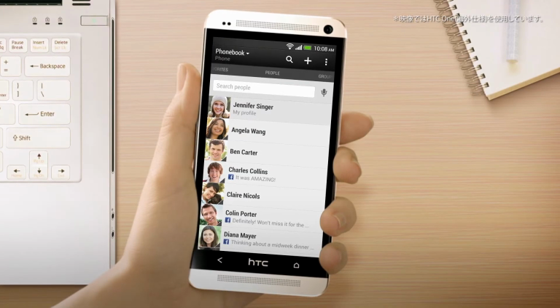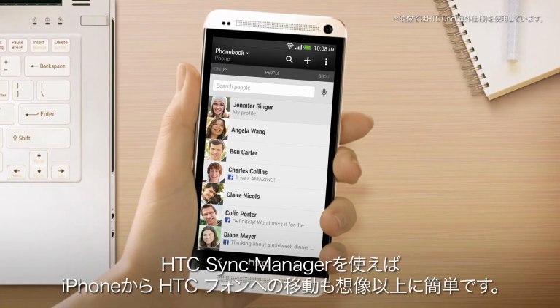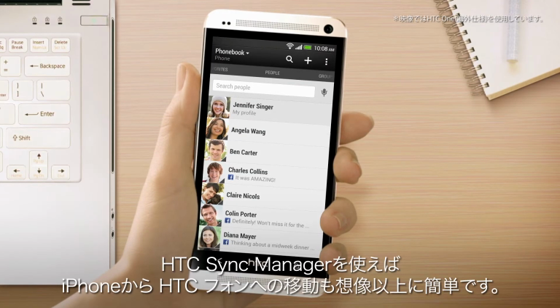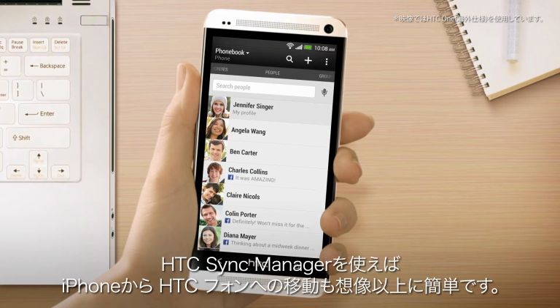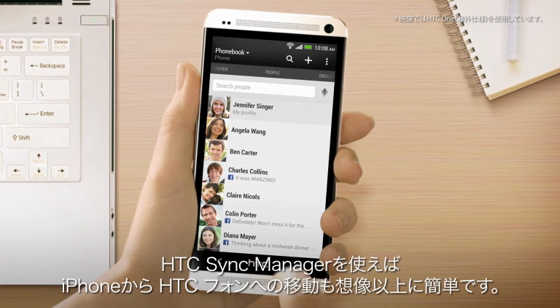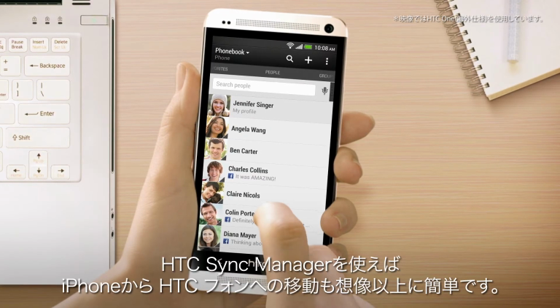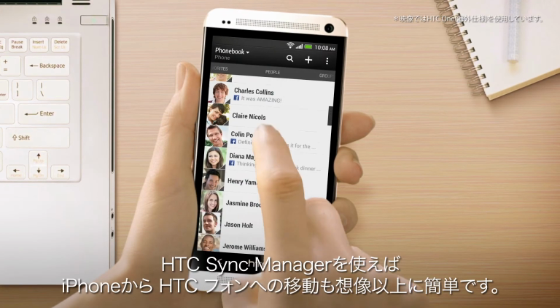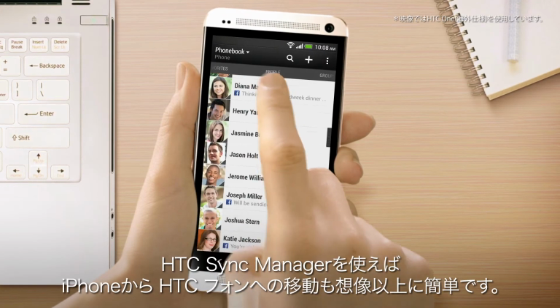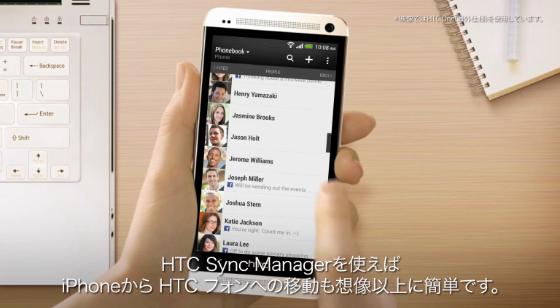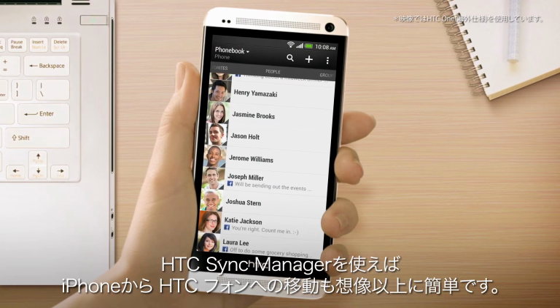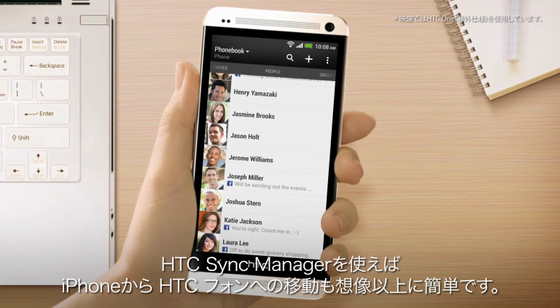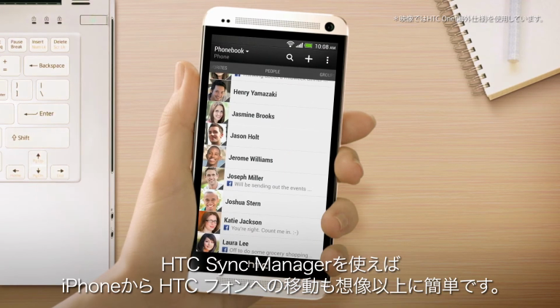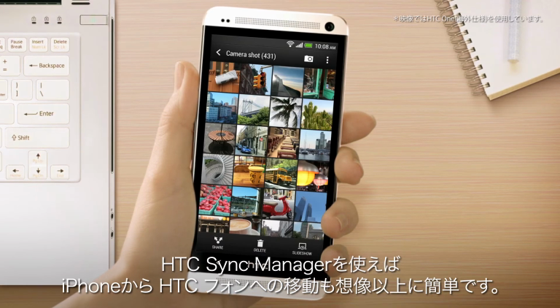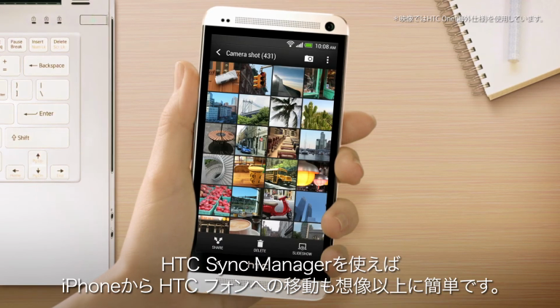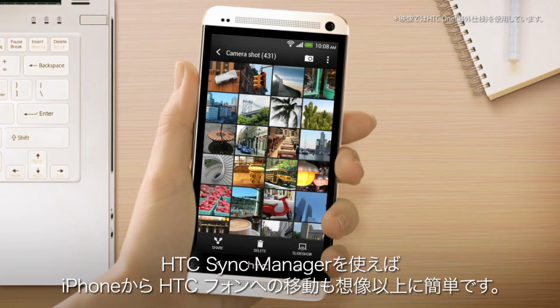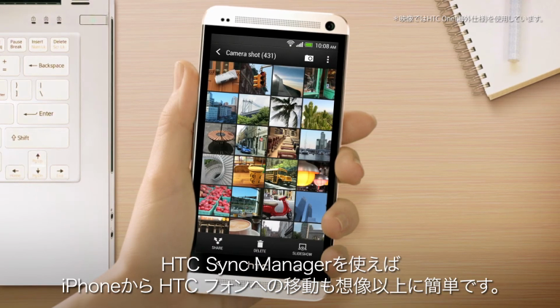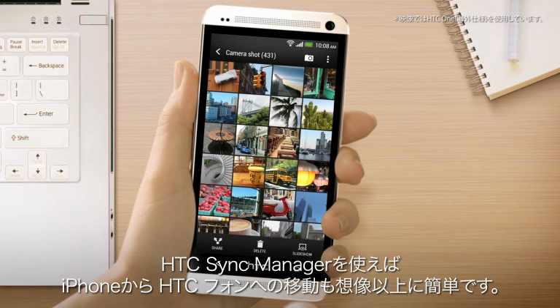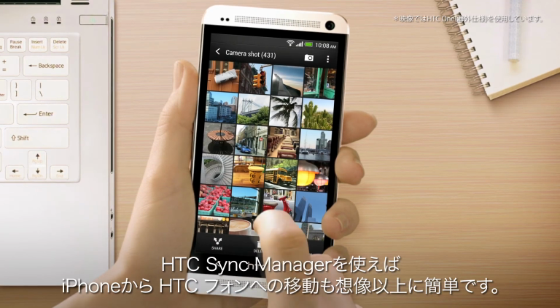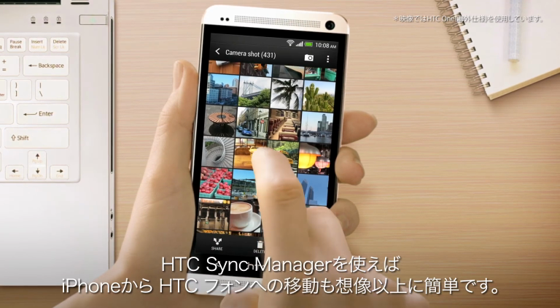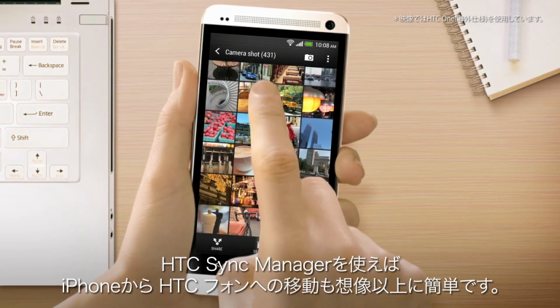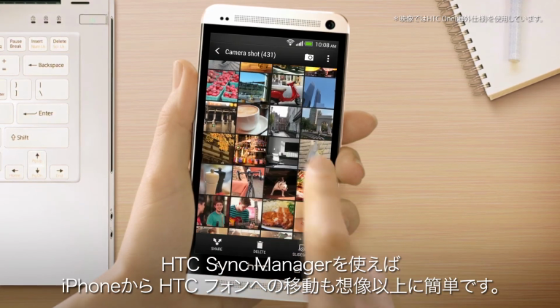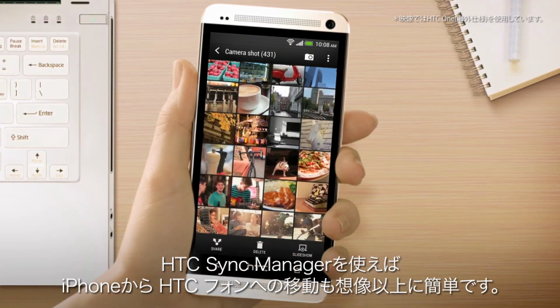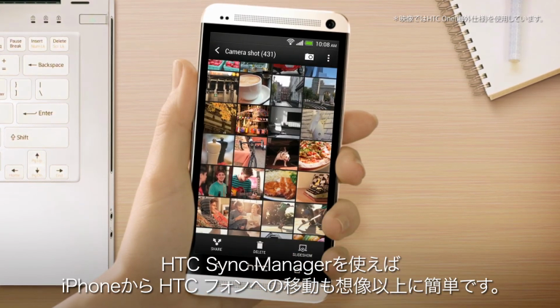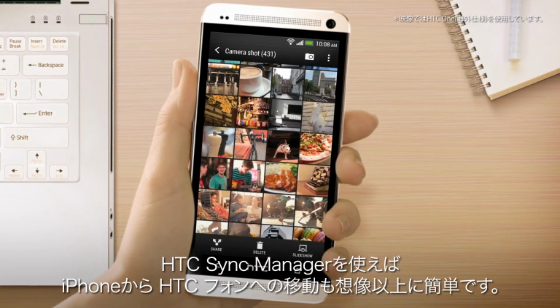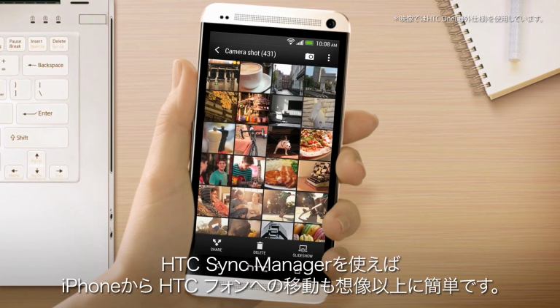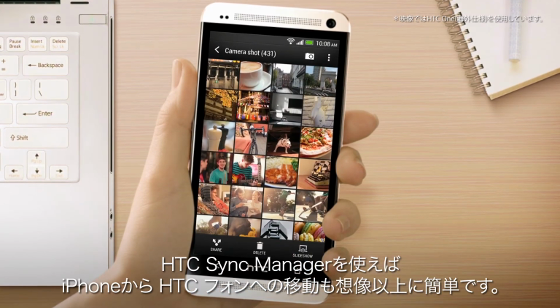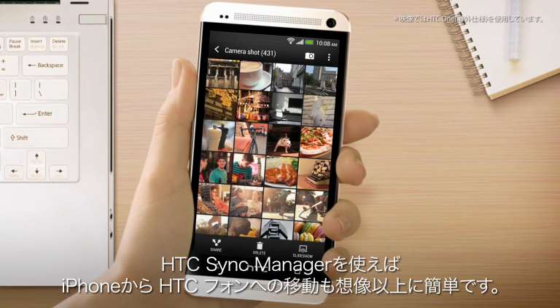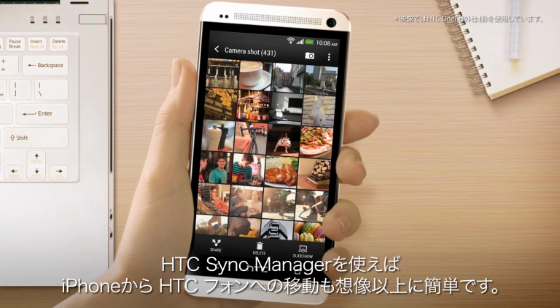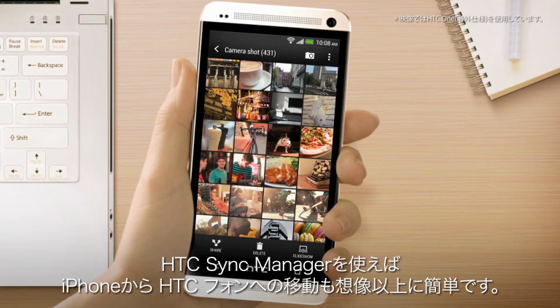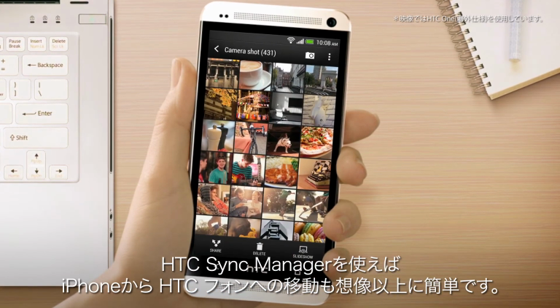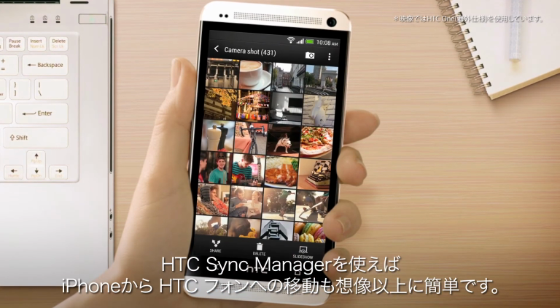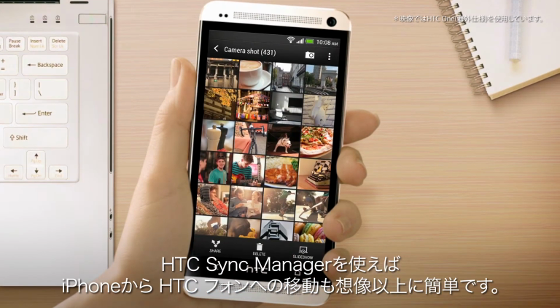With HTC Sync Manager, moving from an iPhone to an HTC phone is easier than you think.